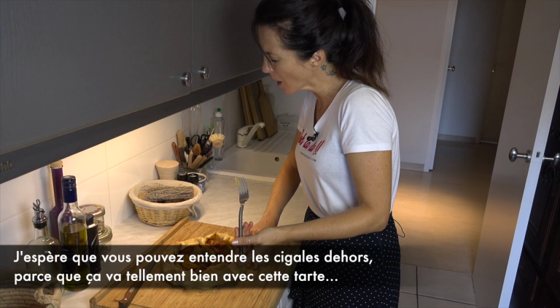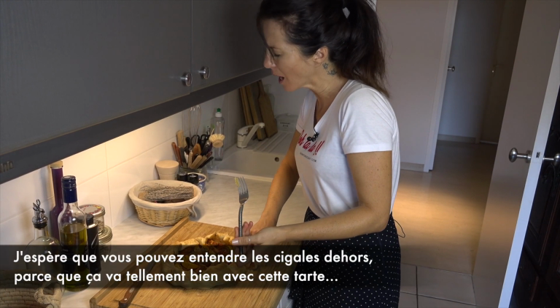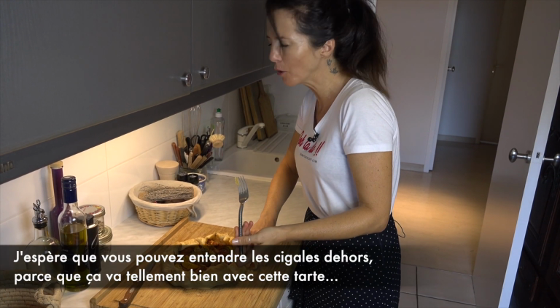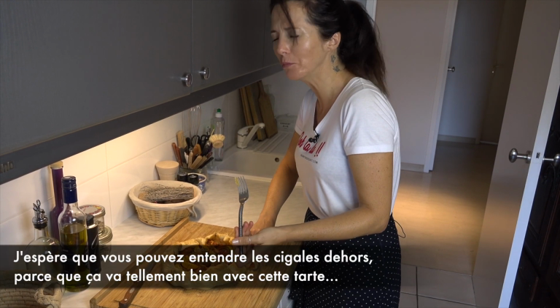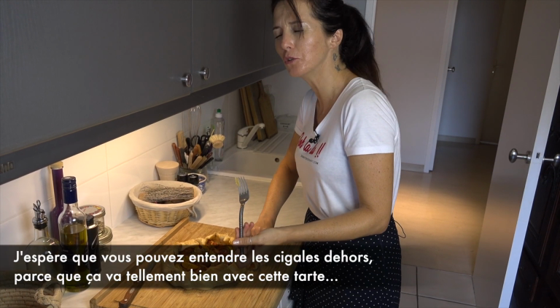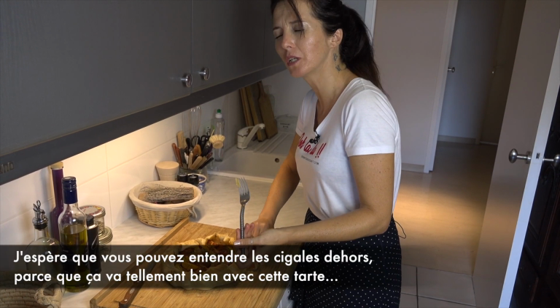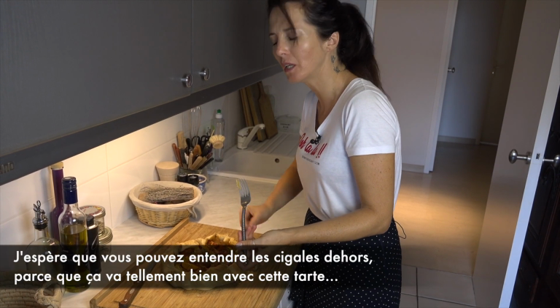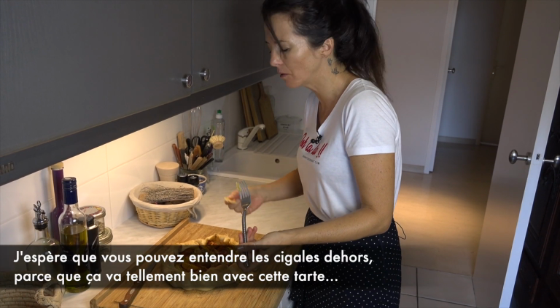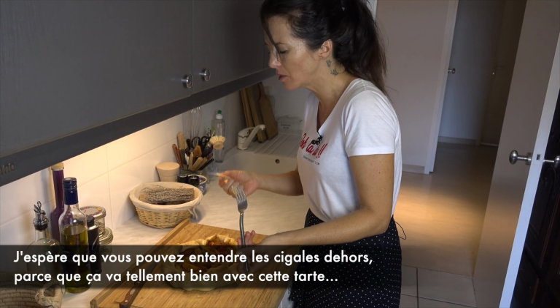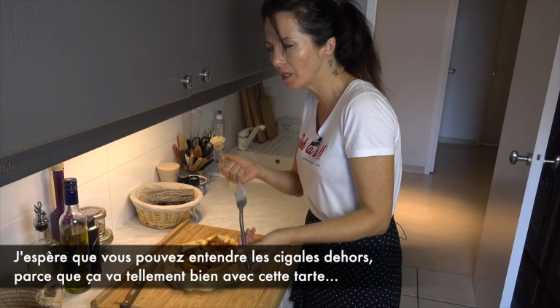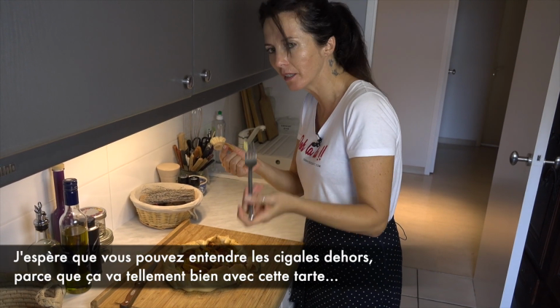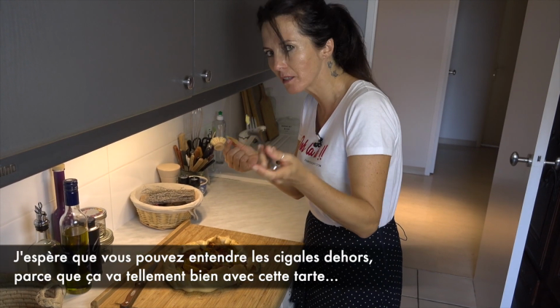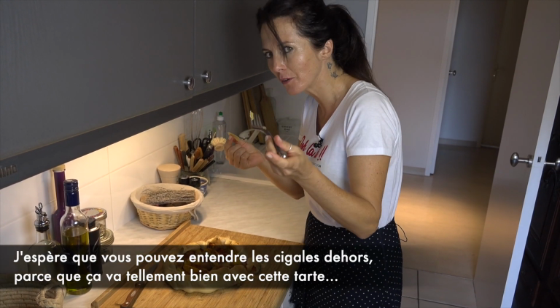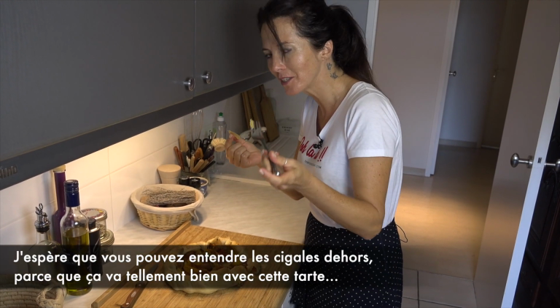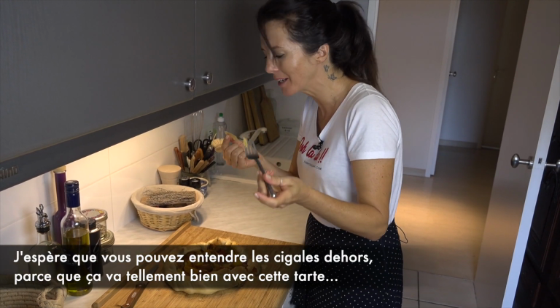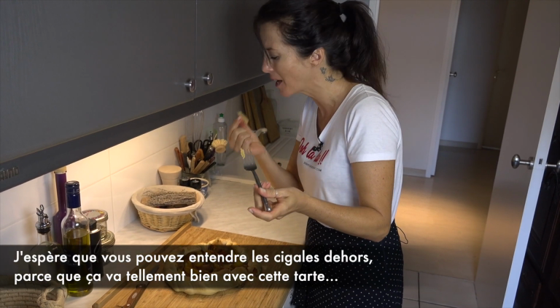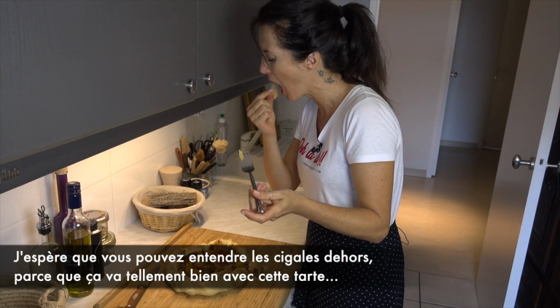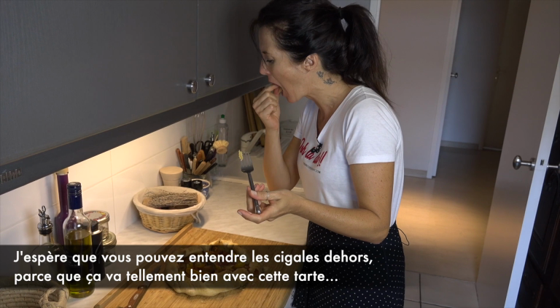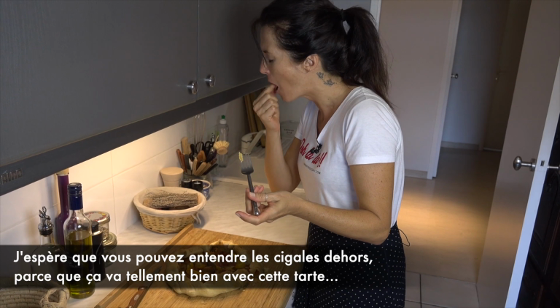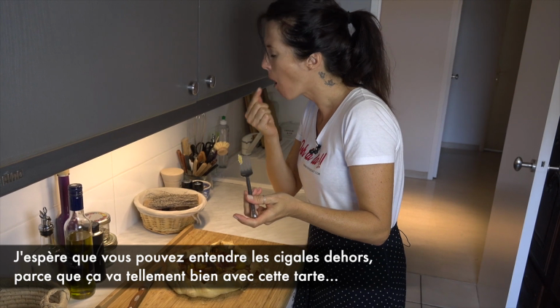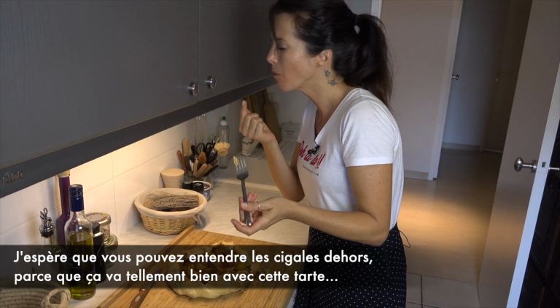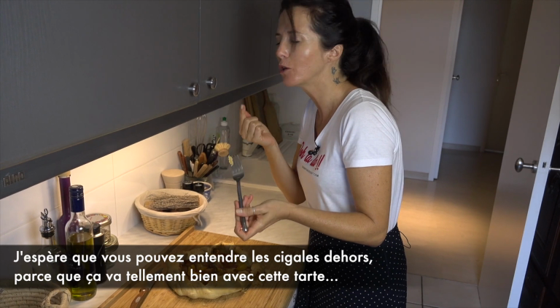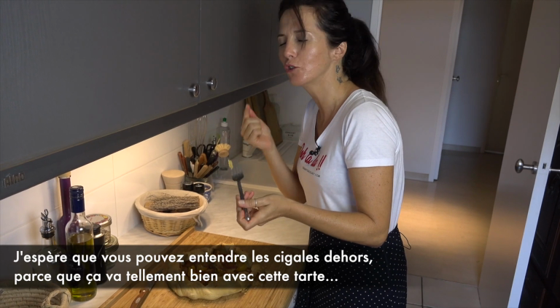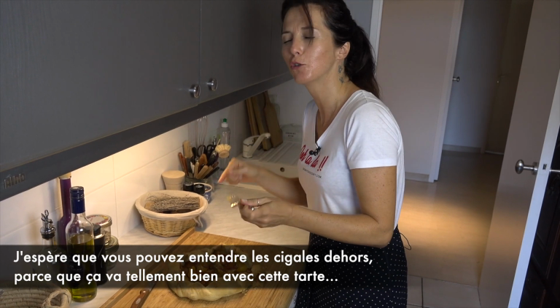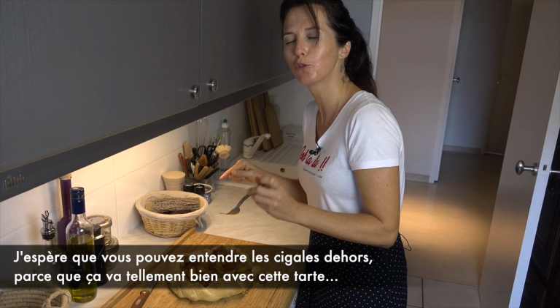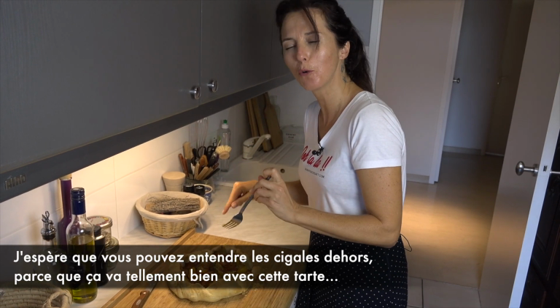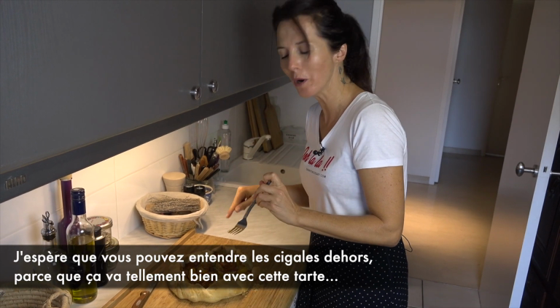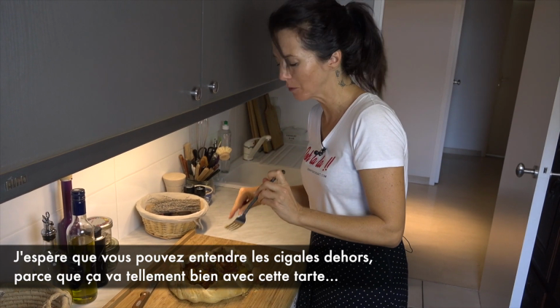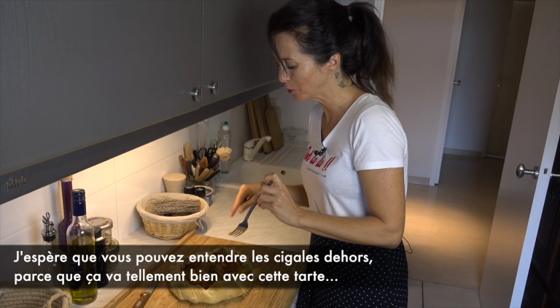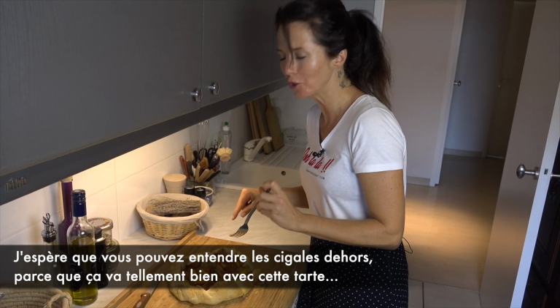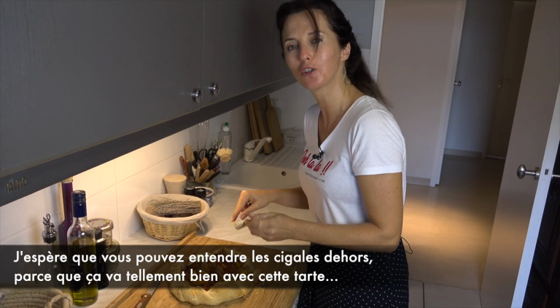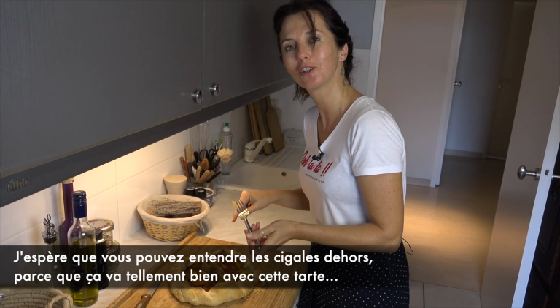I hope that you can hear the cigales outside, because it goes so well with this tart.